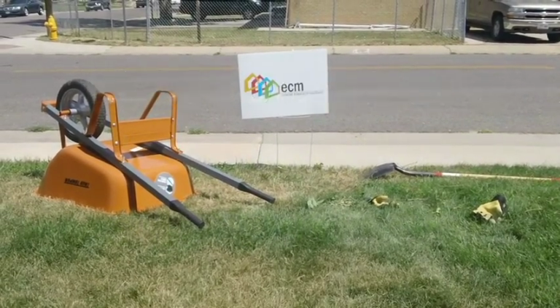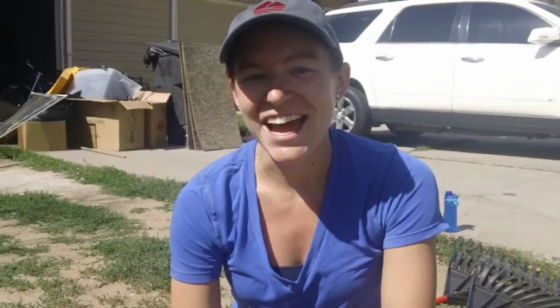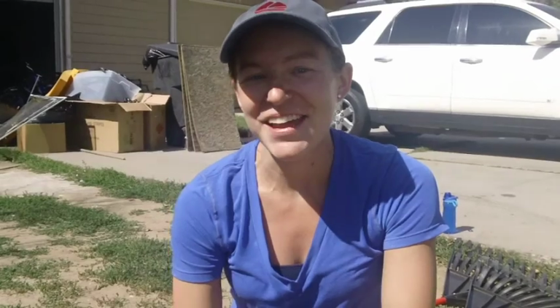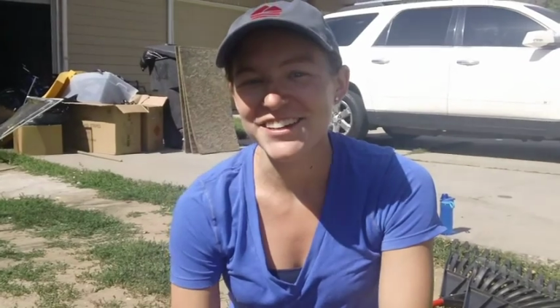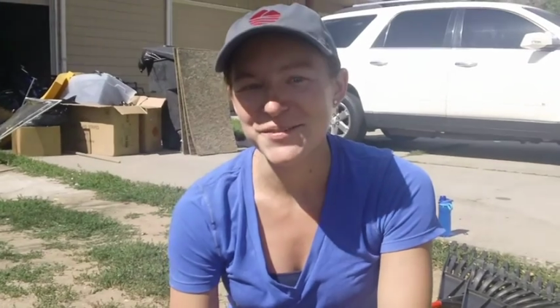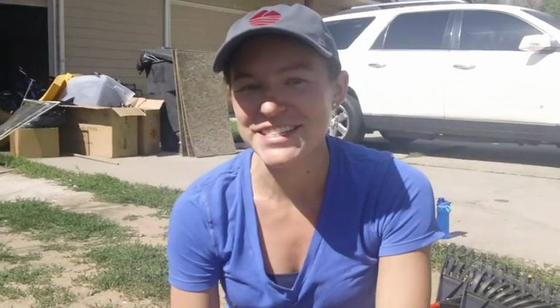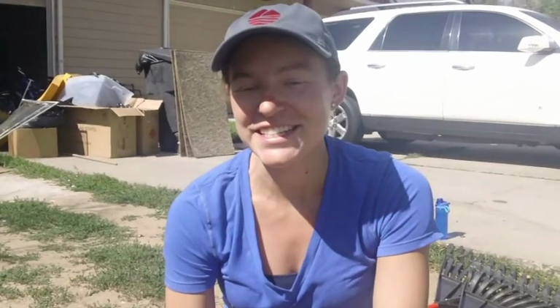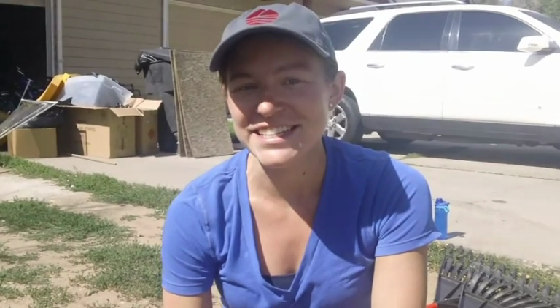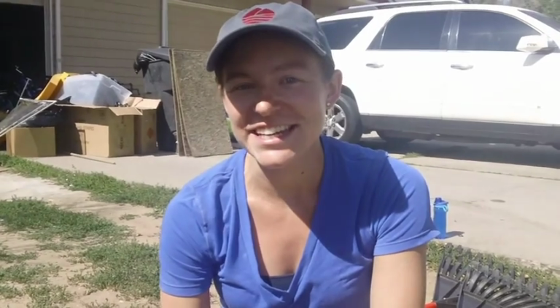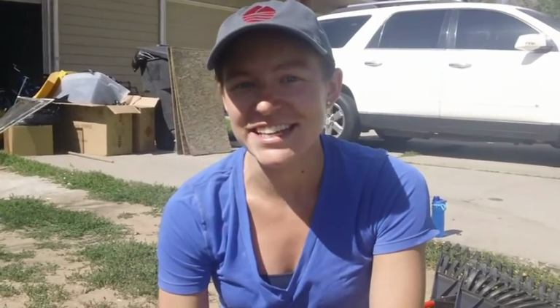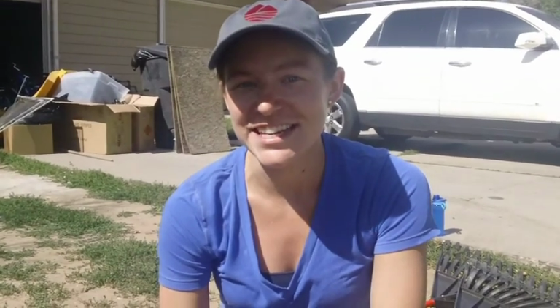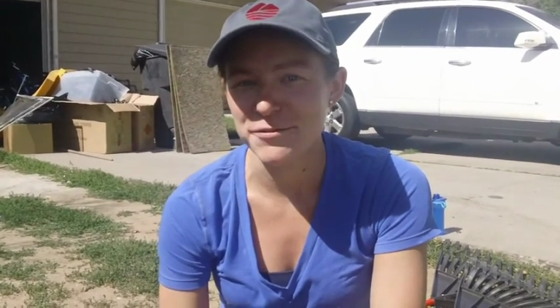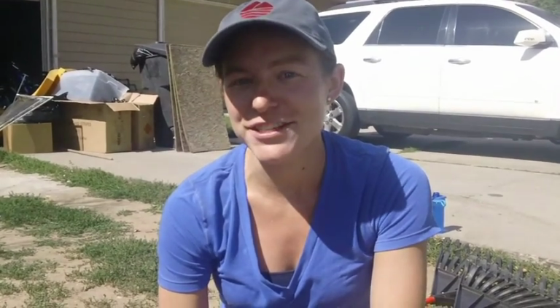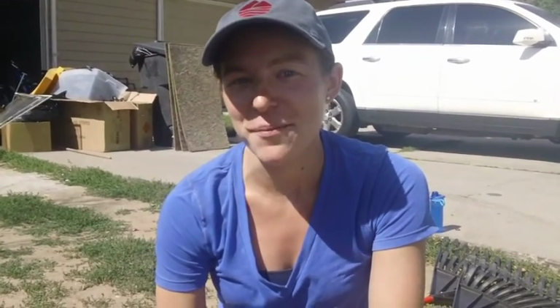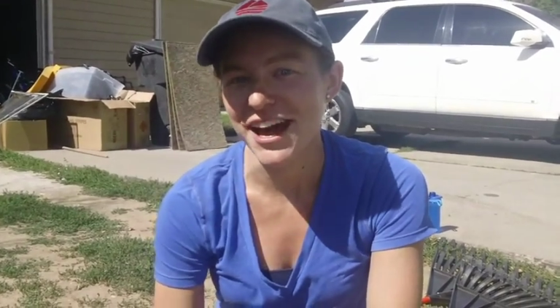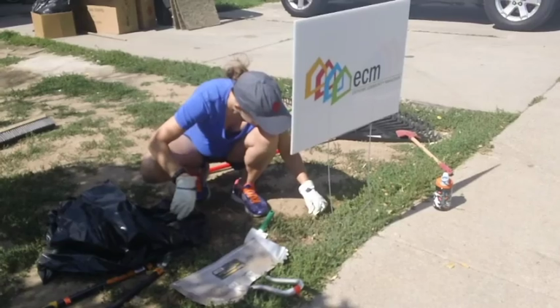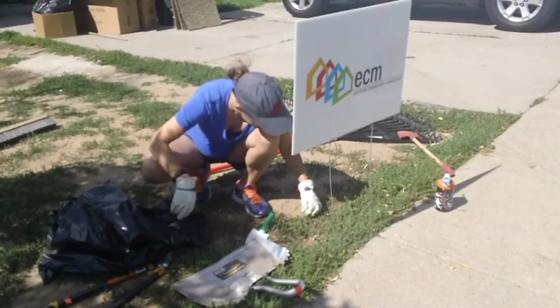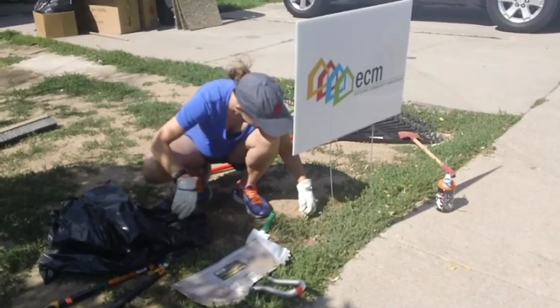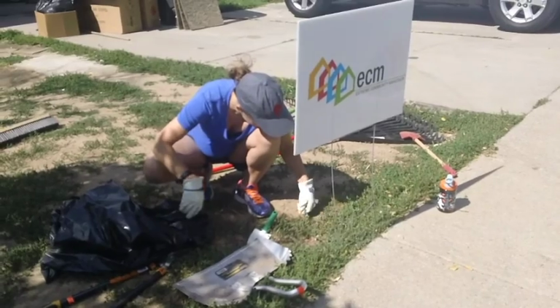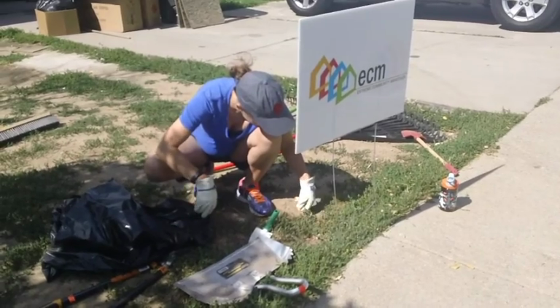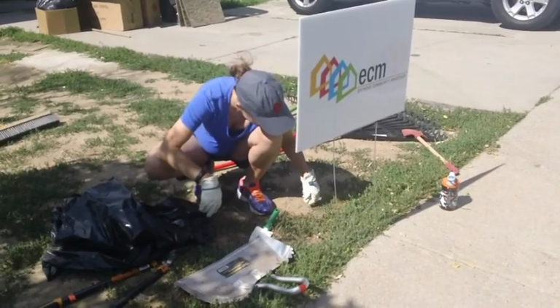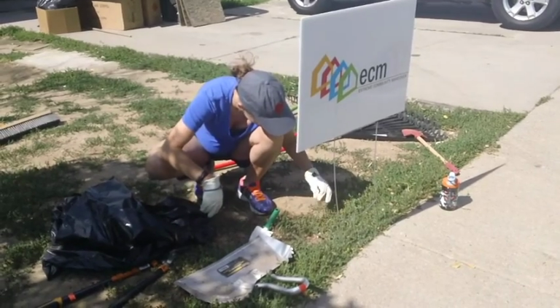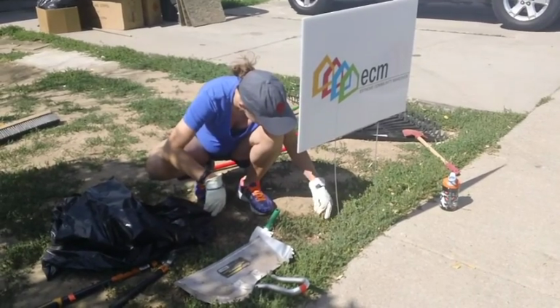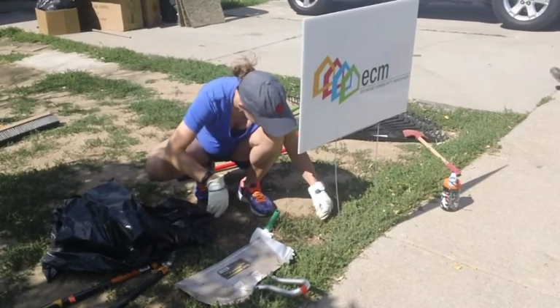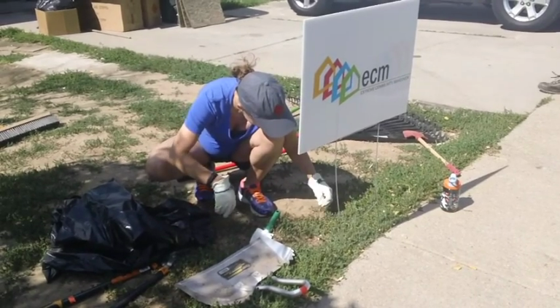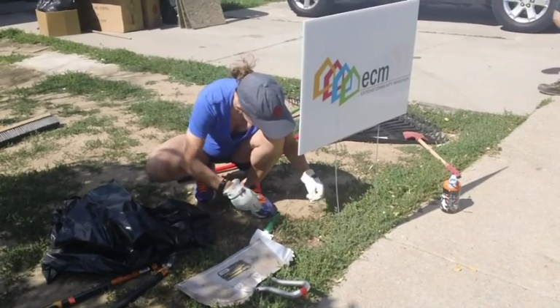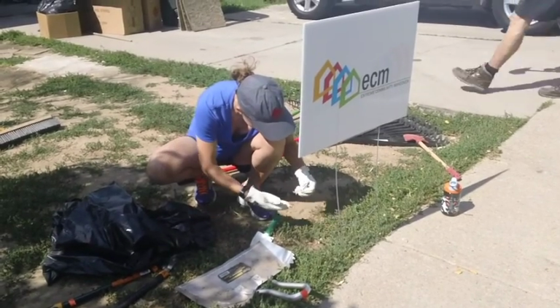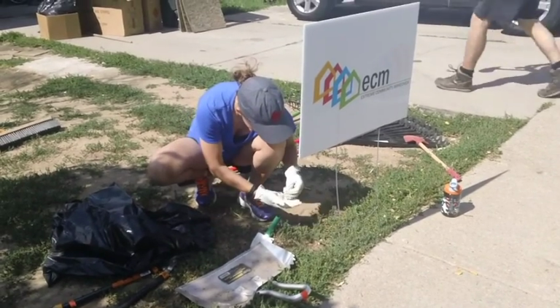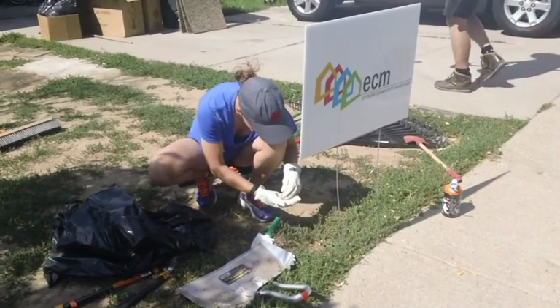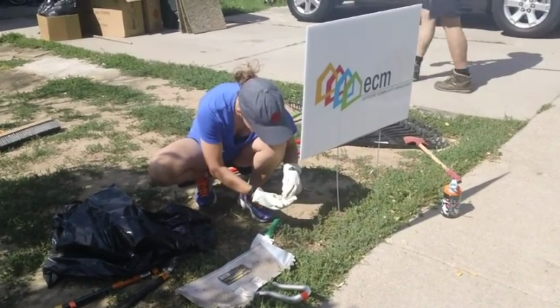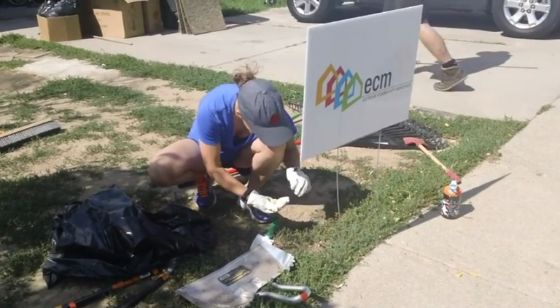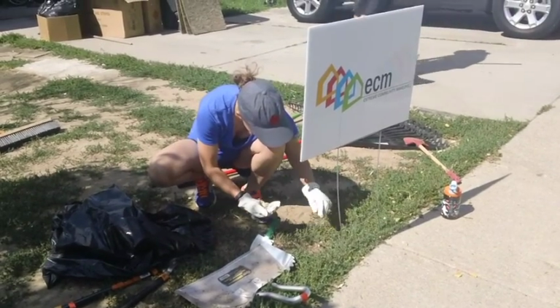I'm Caitlin, I'm with GCC, and today we're just helping out. Right now I'm picking up trash and weeding out of somebody's yard.